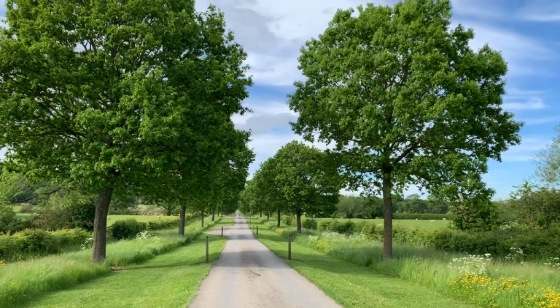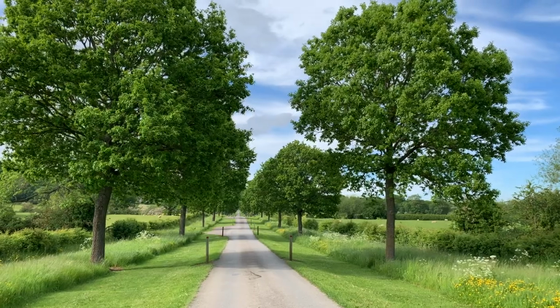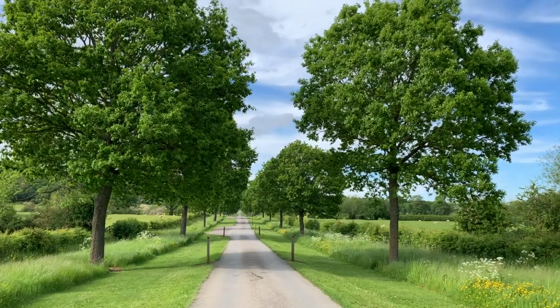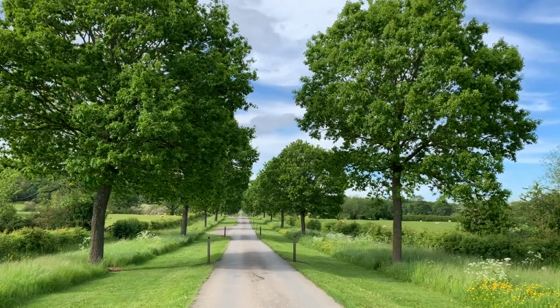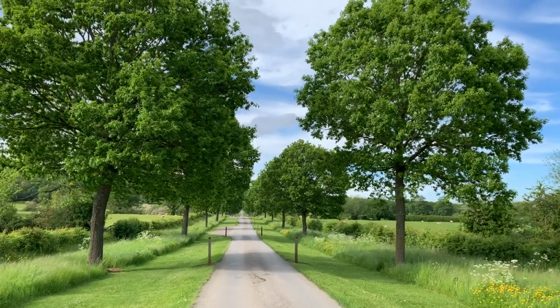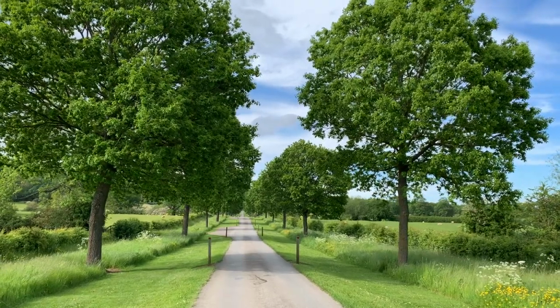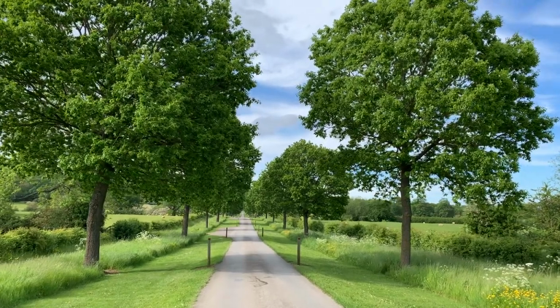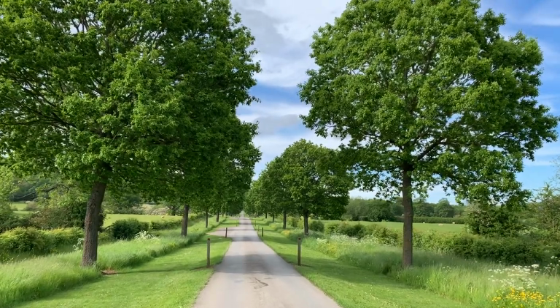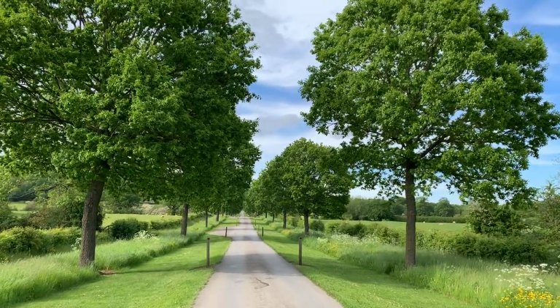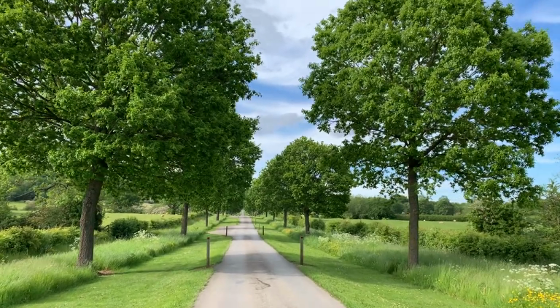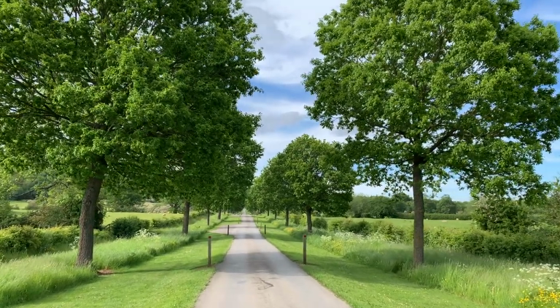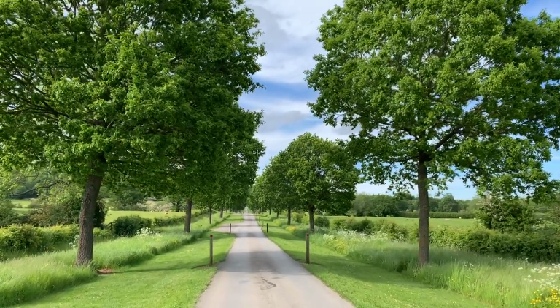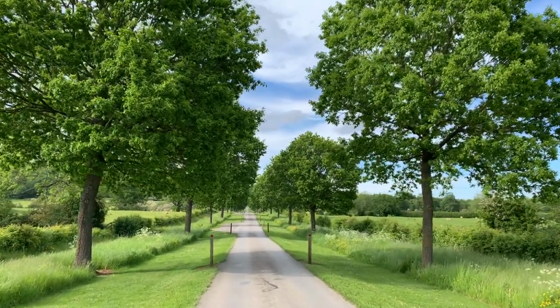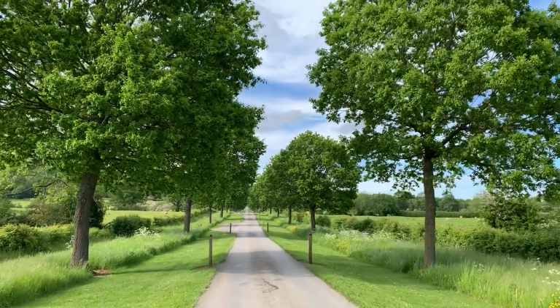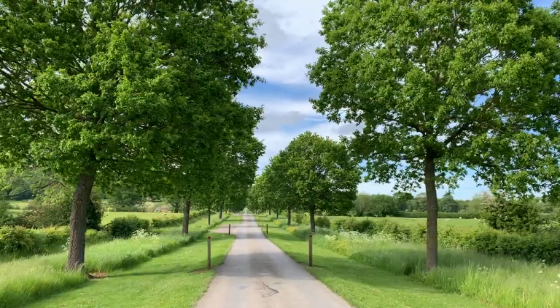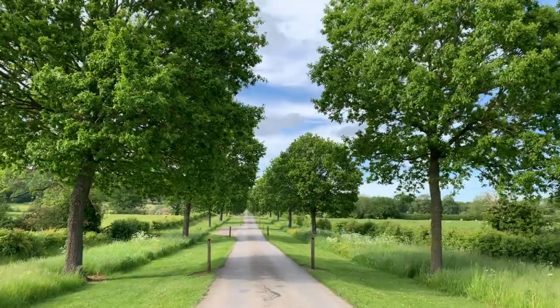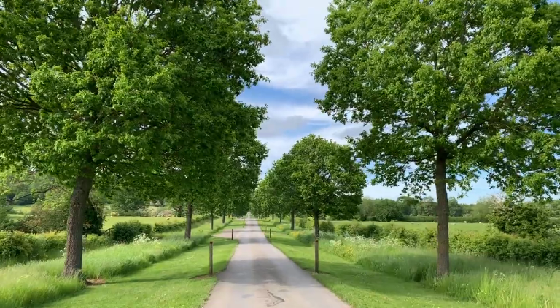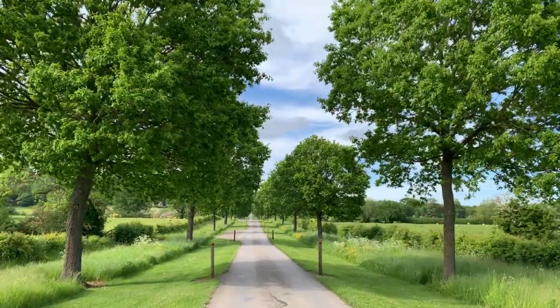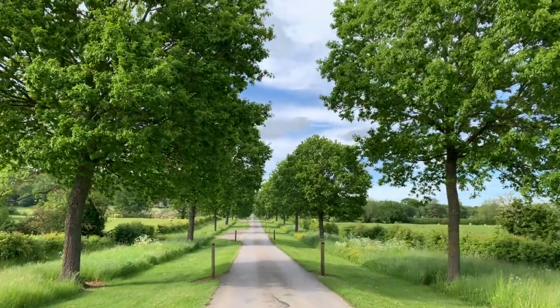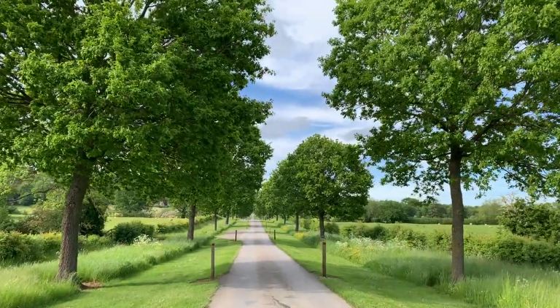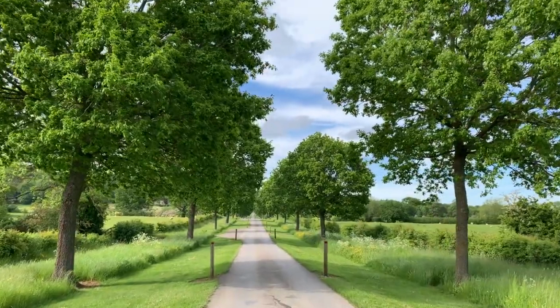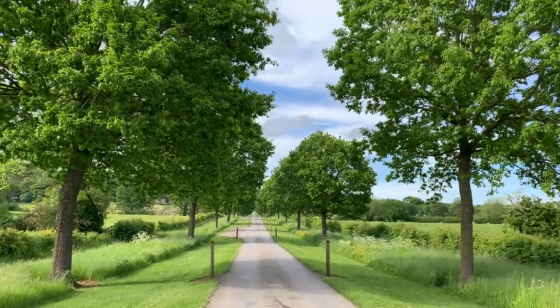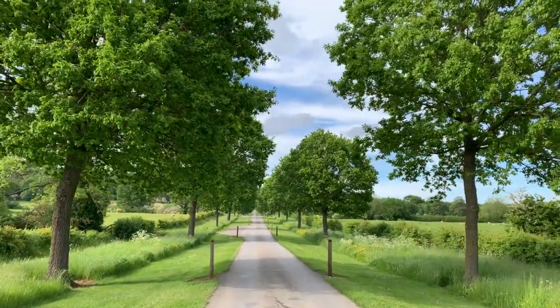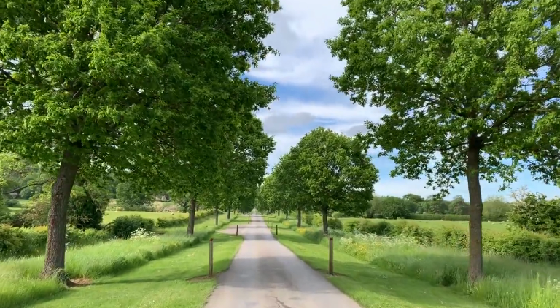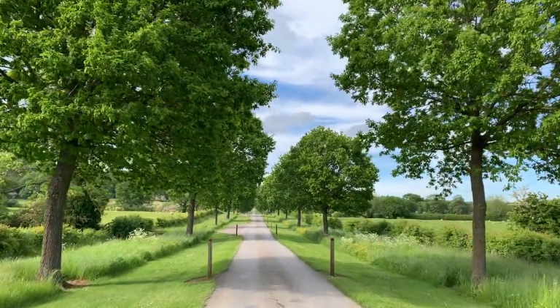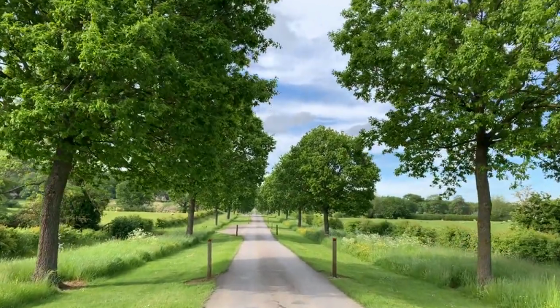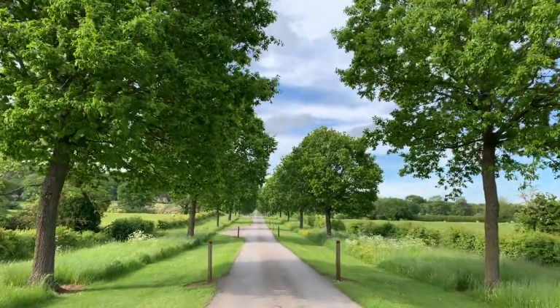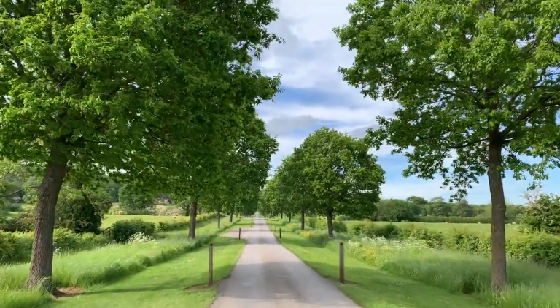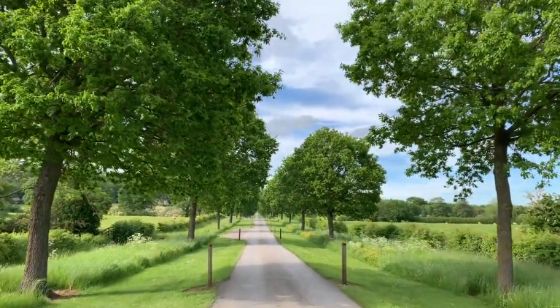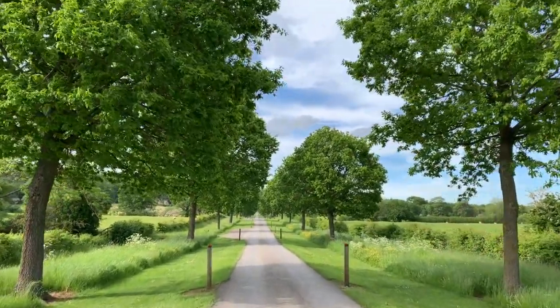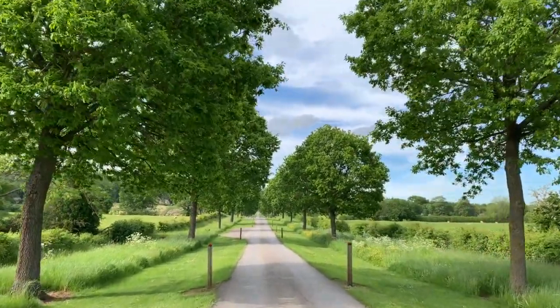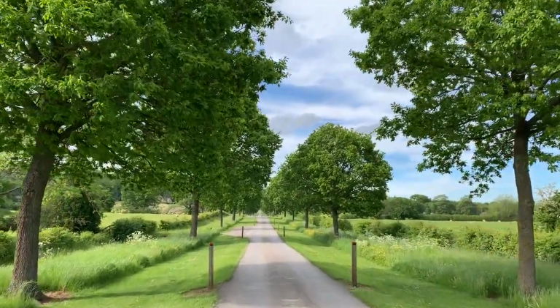Next you'll walk alongside an arboretum which you can visit if you want to. It's full of trees and plants from all over the world.